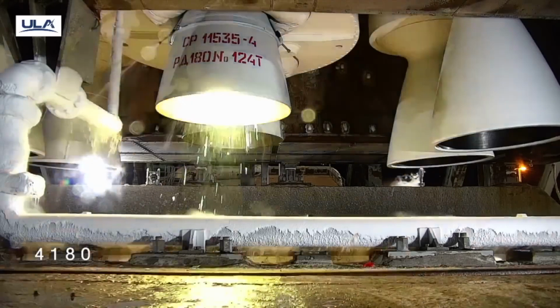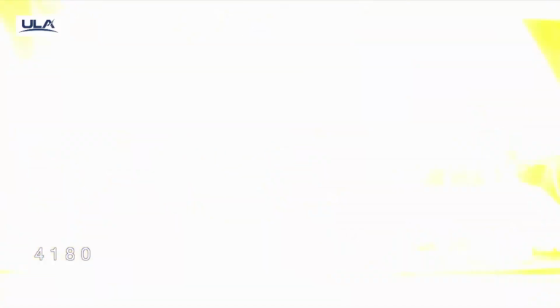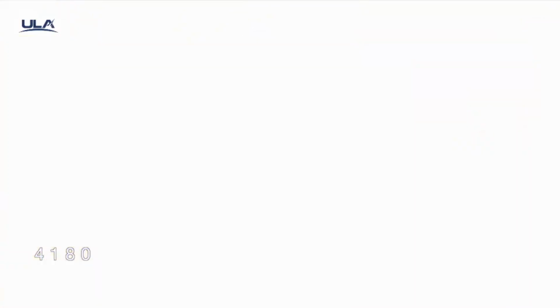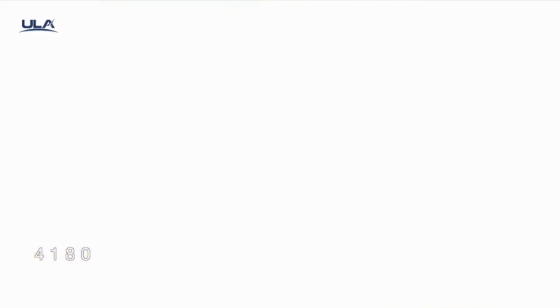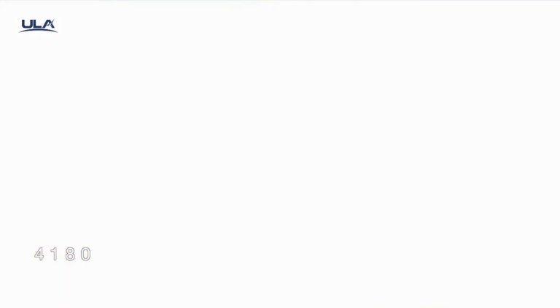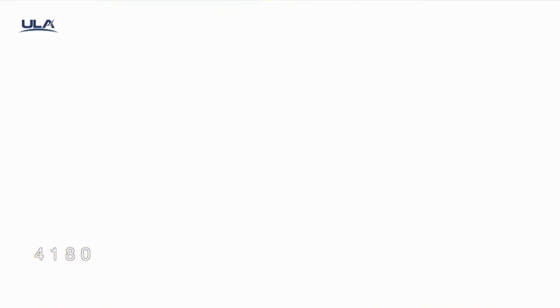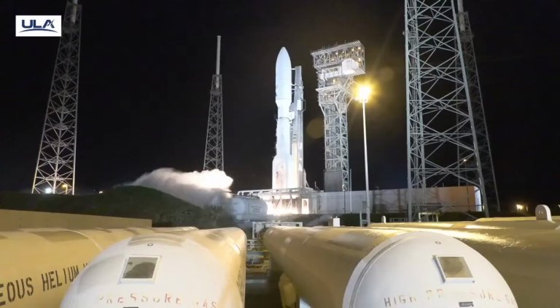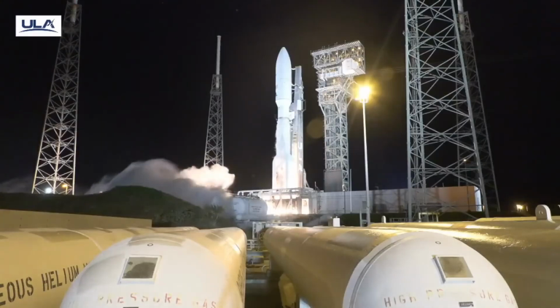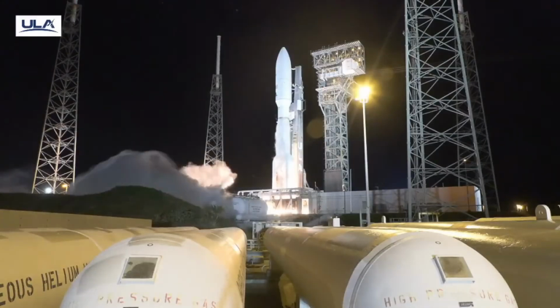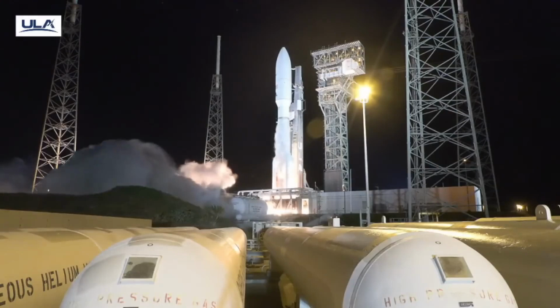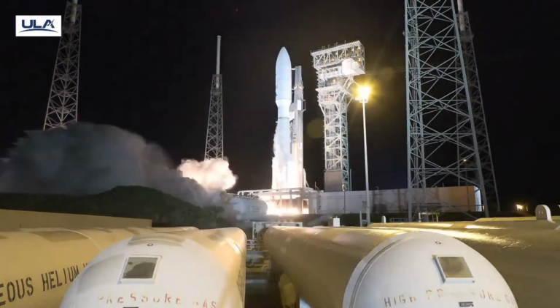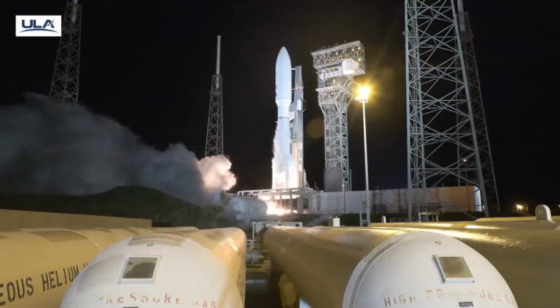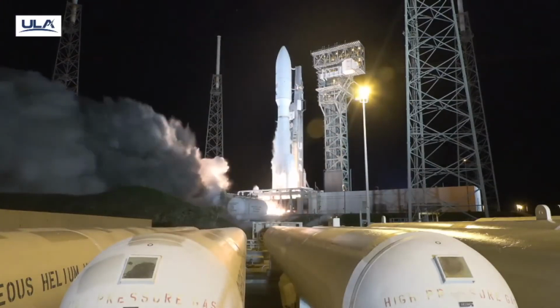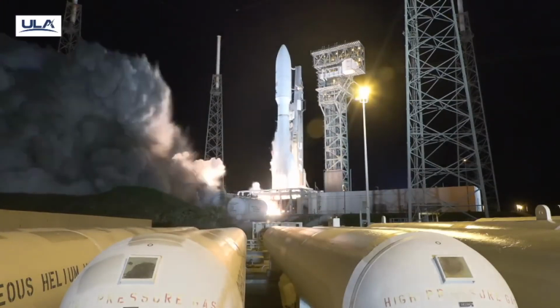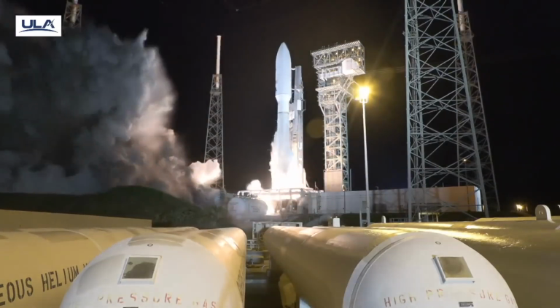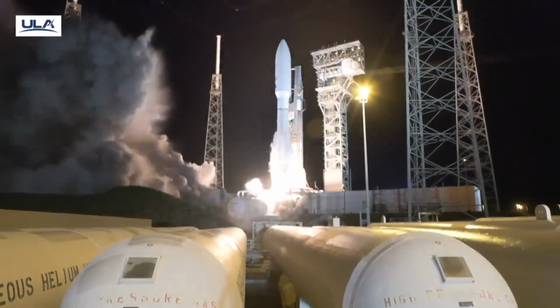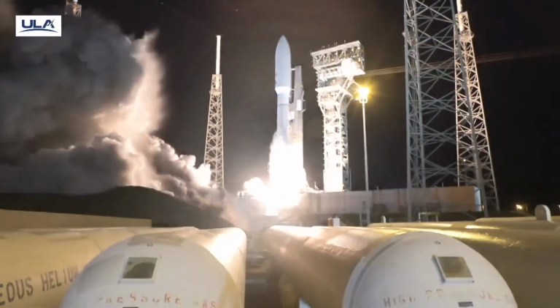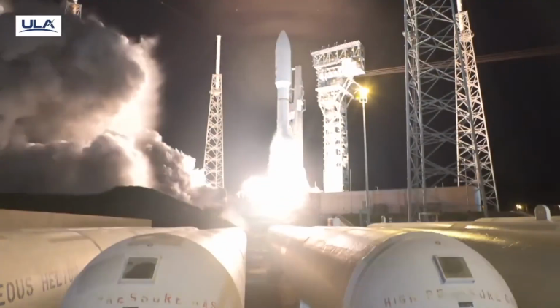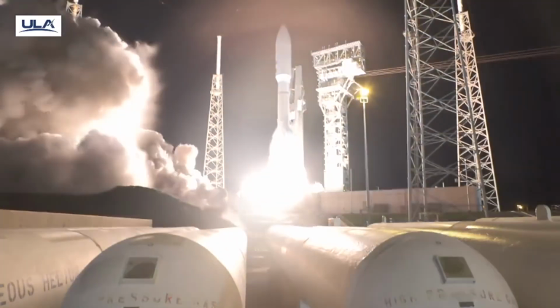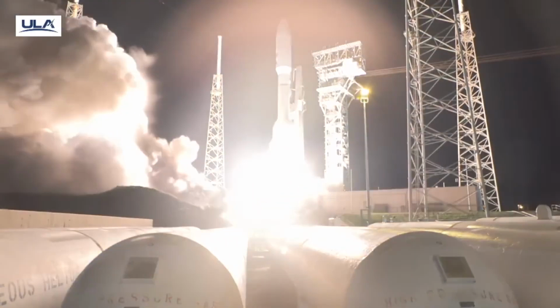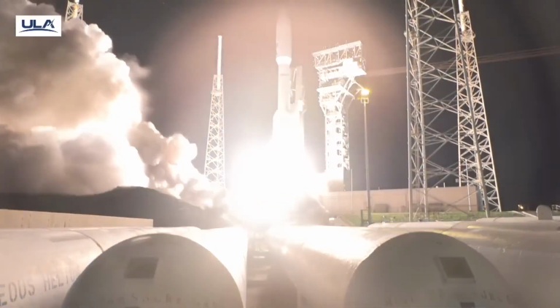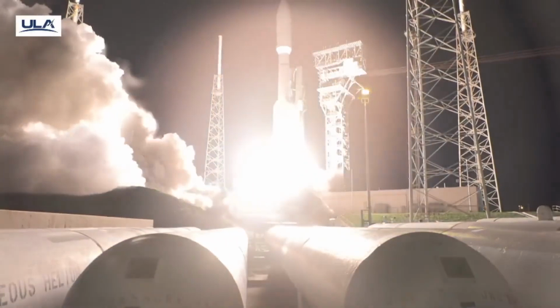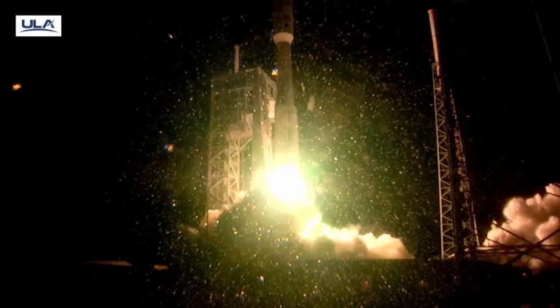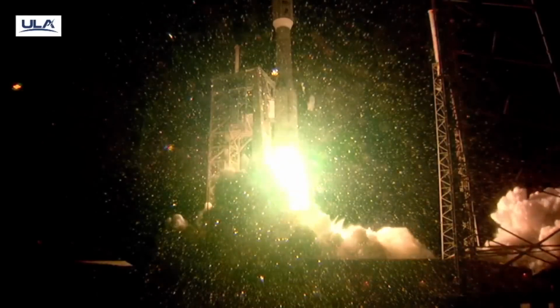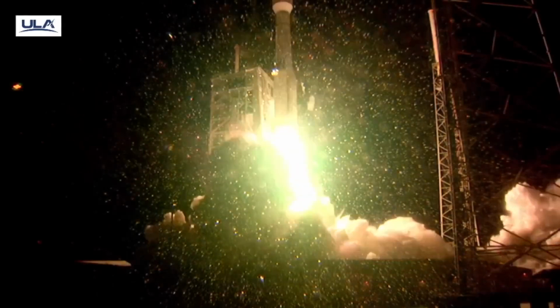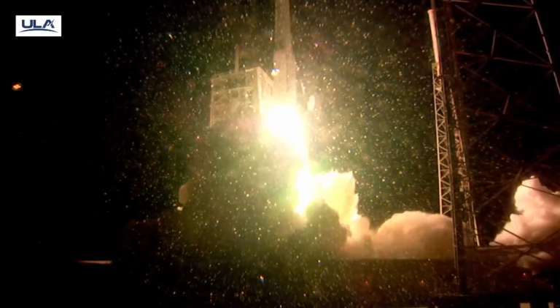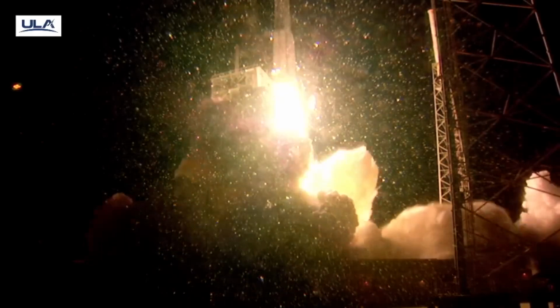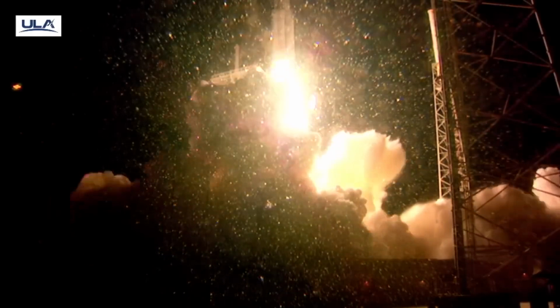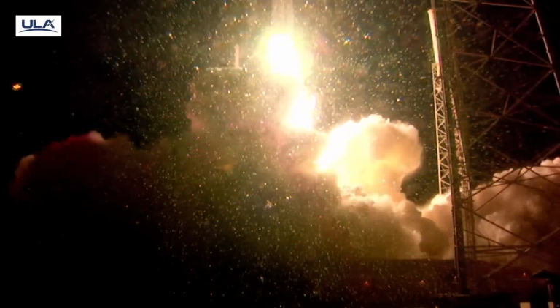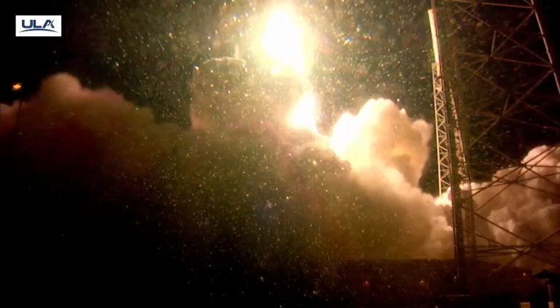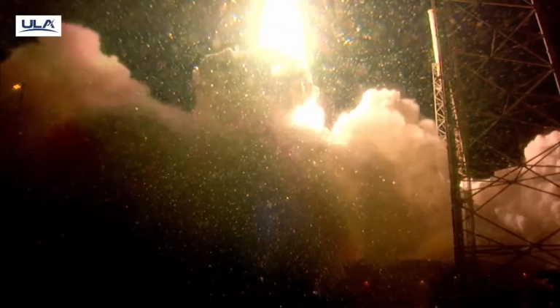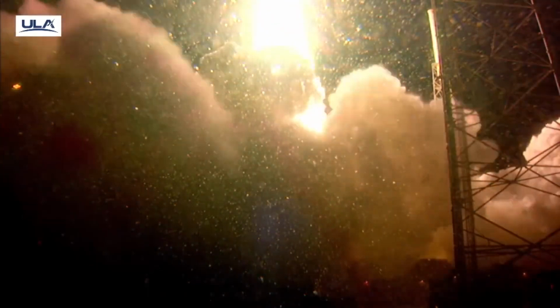We have ignition. Two. One. And liftoff of the United Launch Alliance Atlas V rocket.